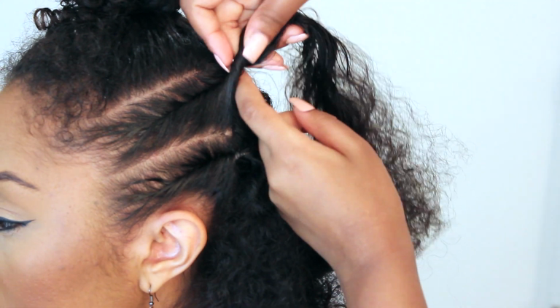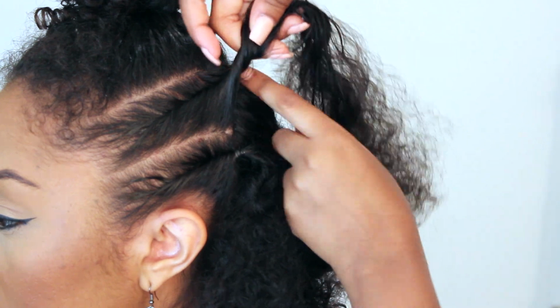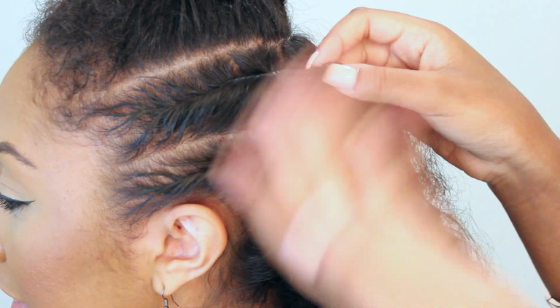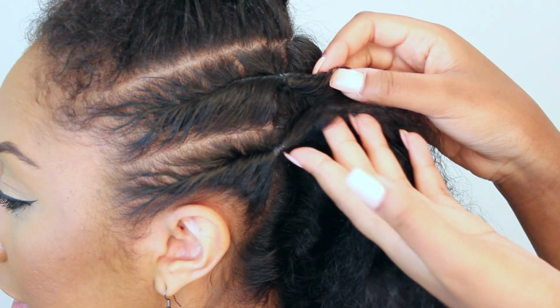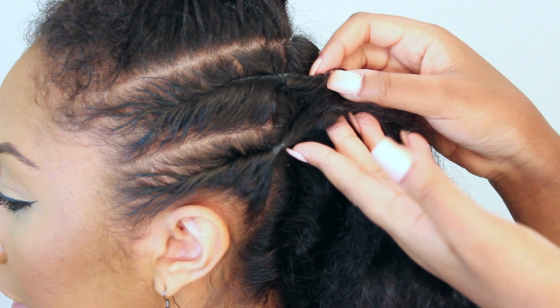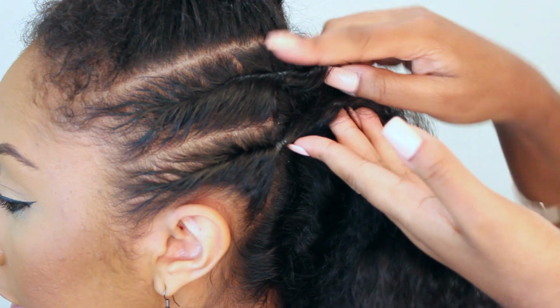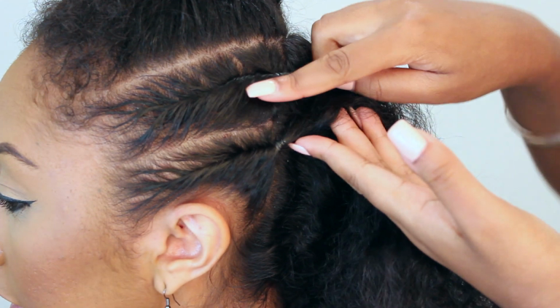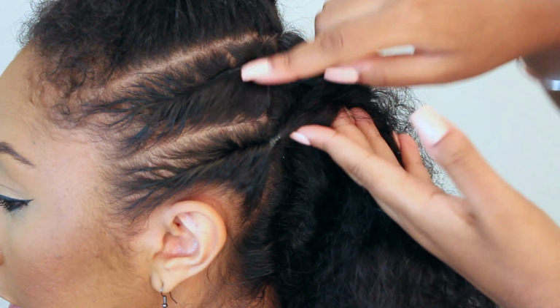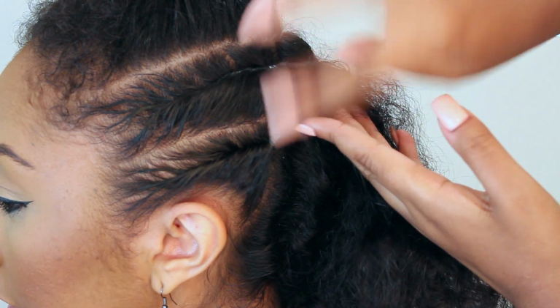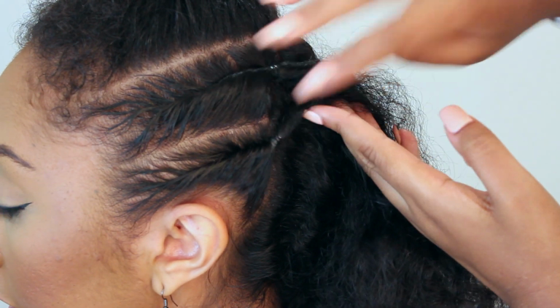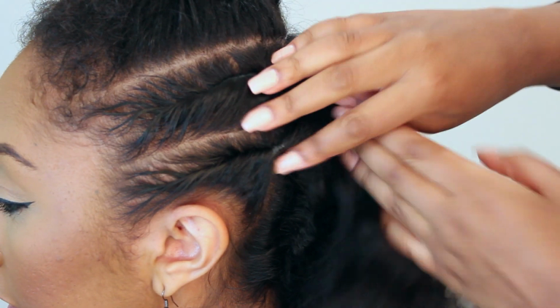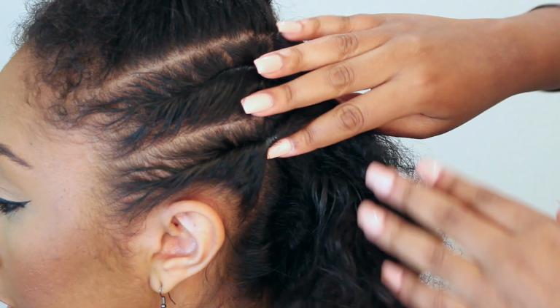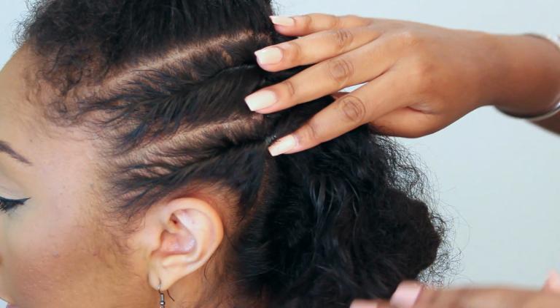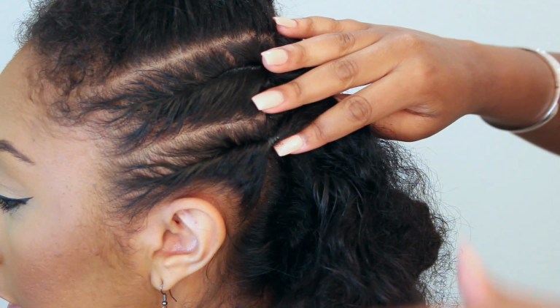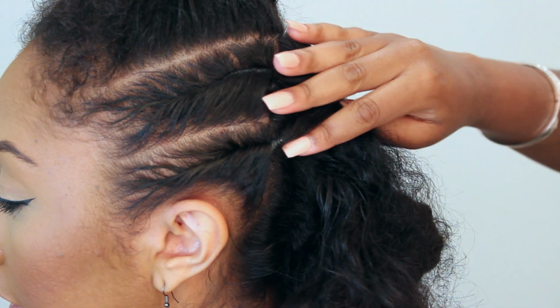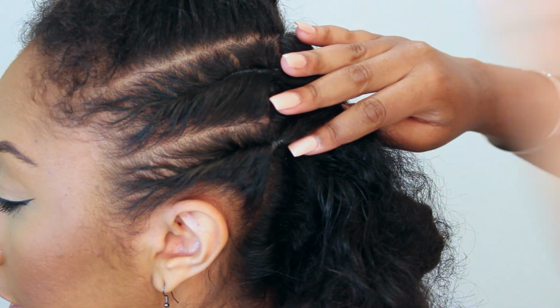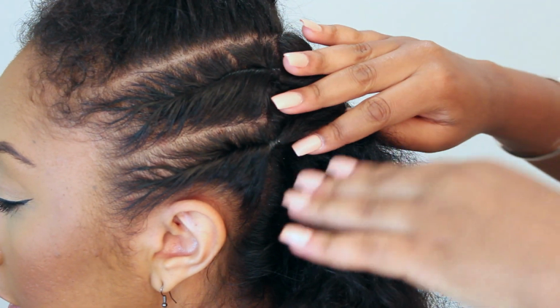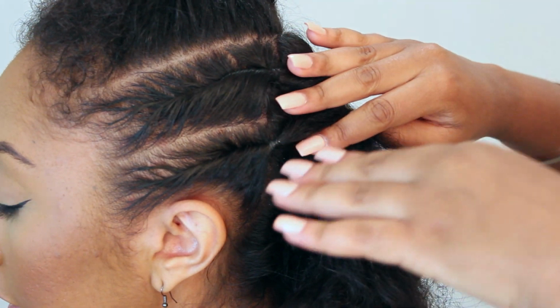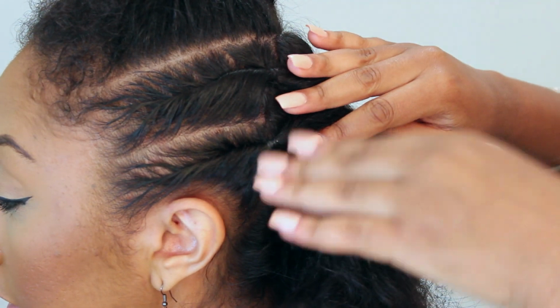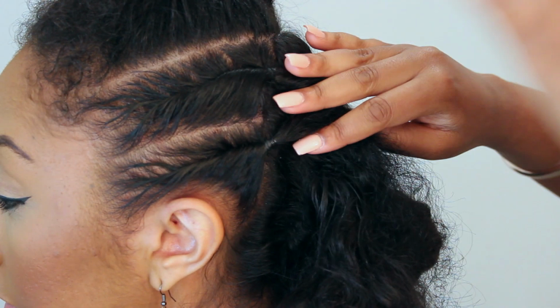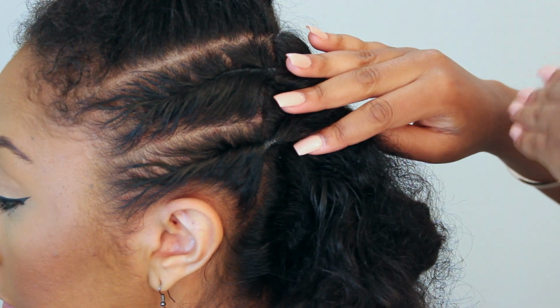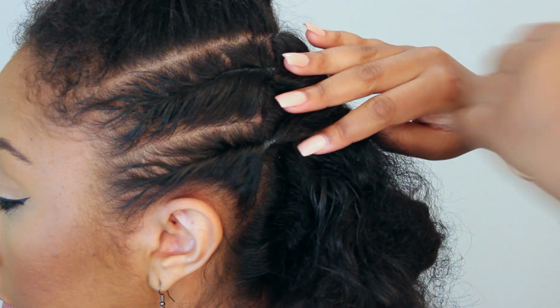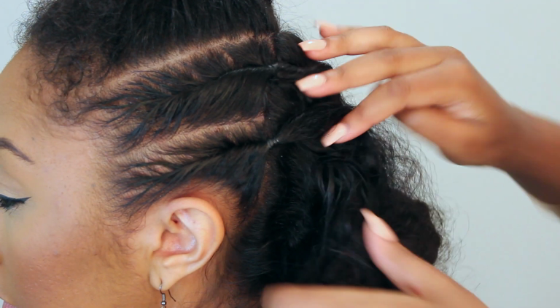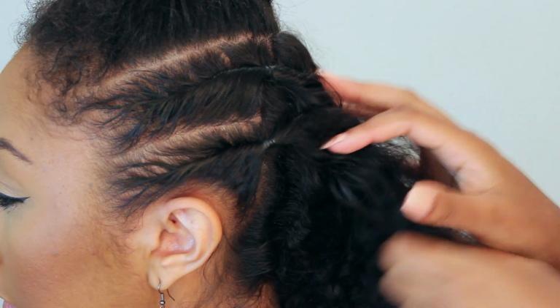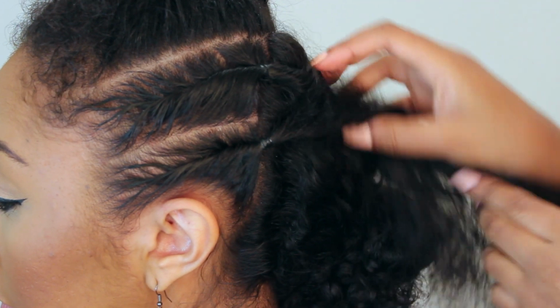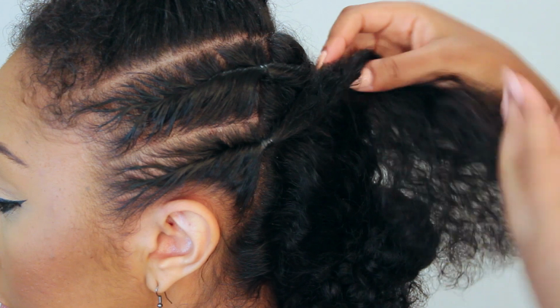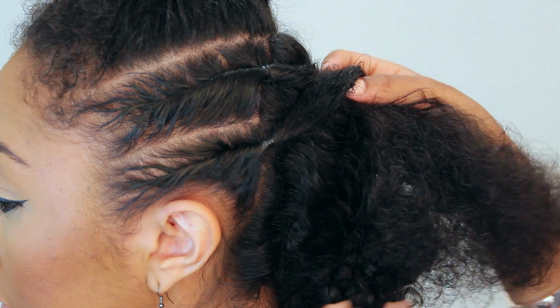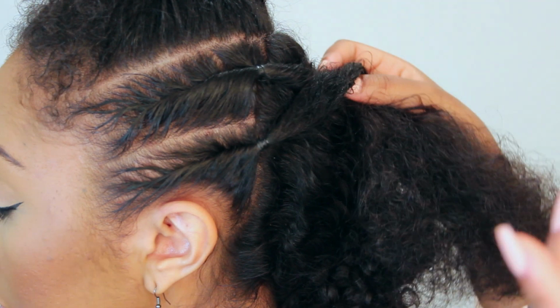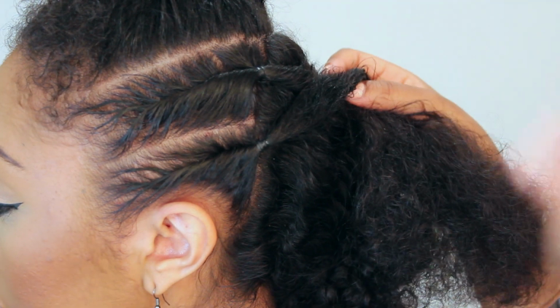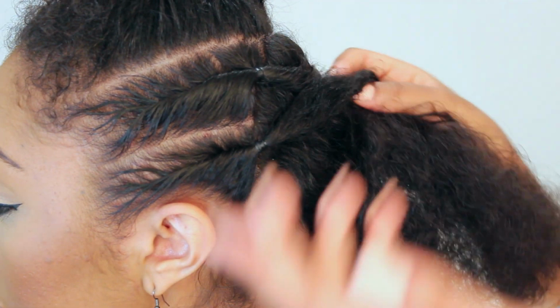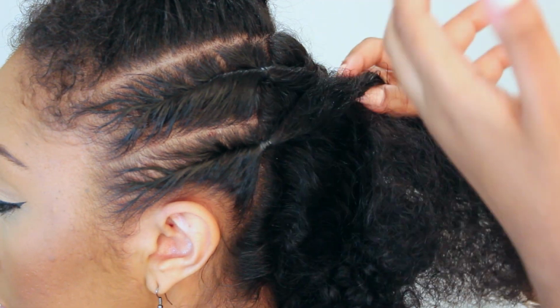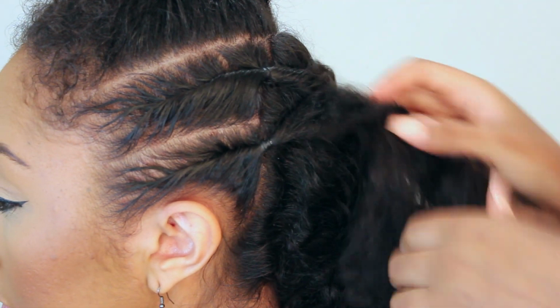We just finished these two twists and we're going to do the exact same thing on the other side before putting it into a nice ponytail.